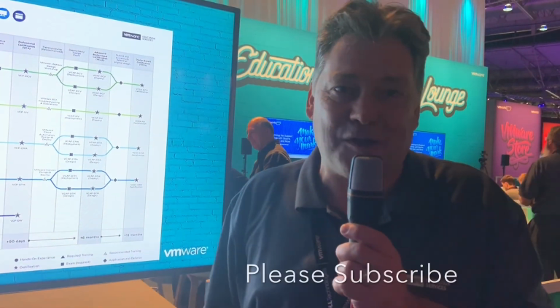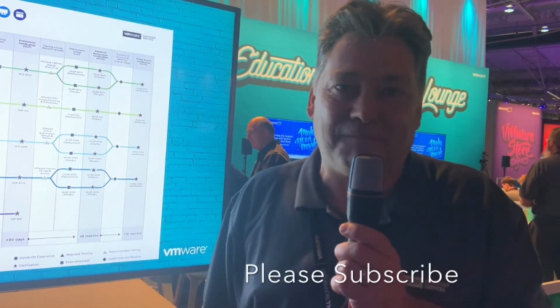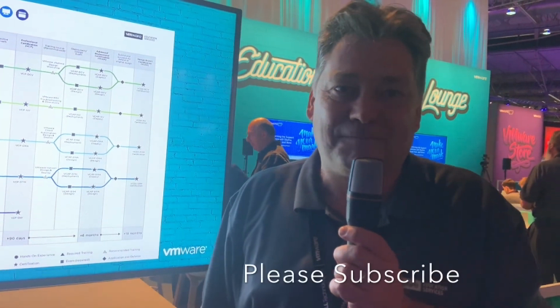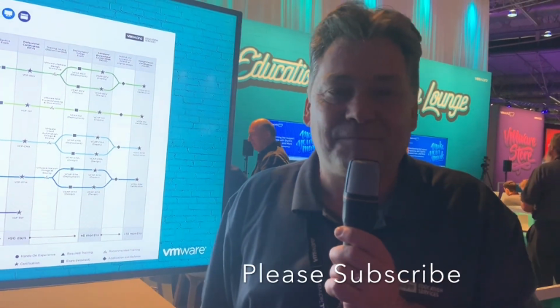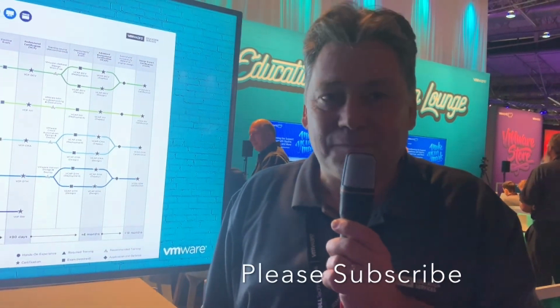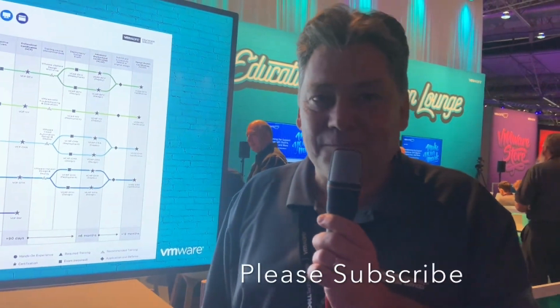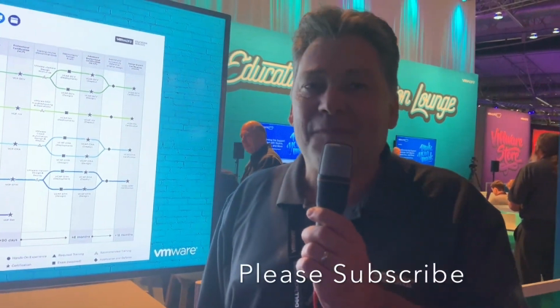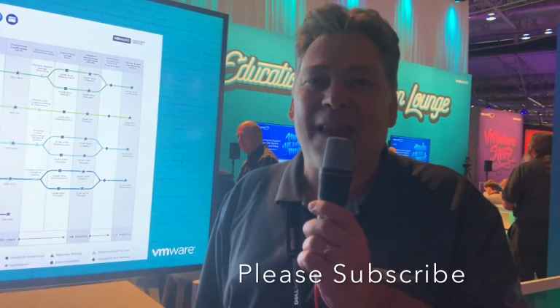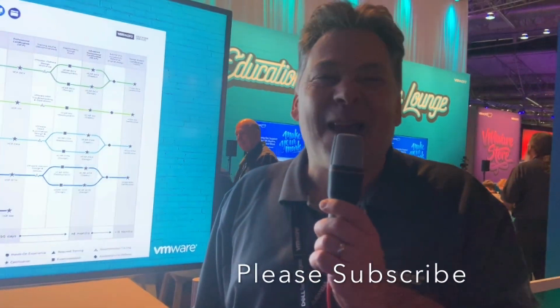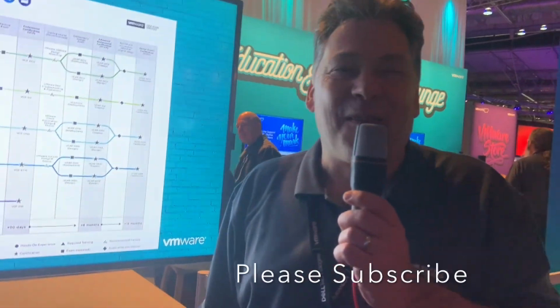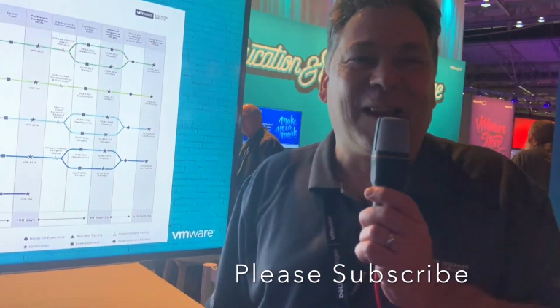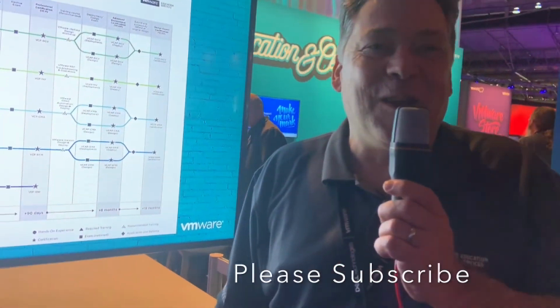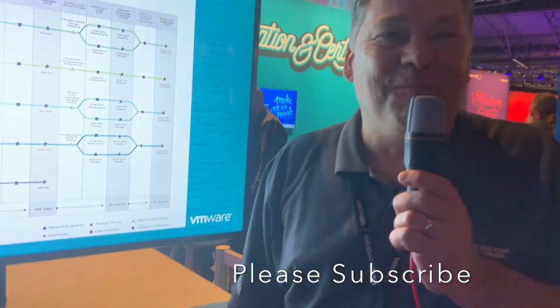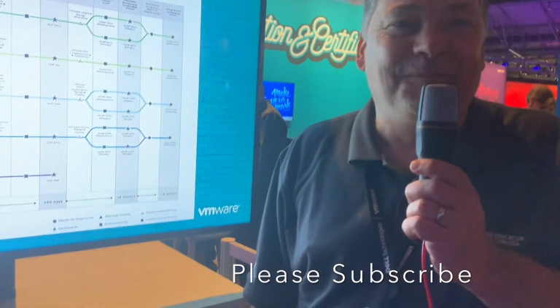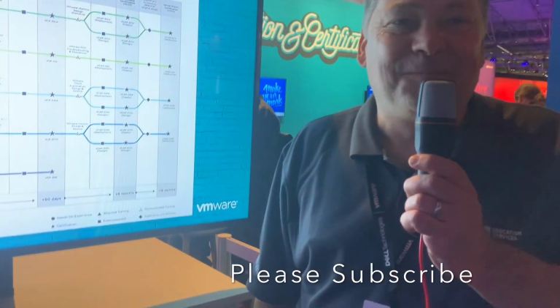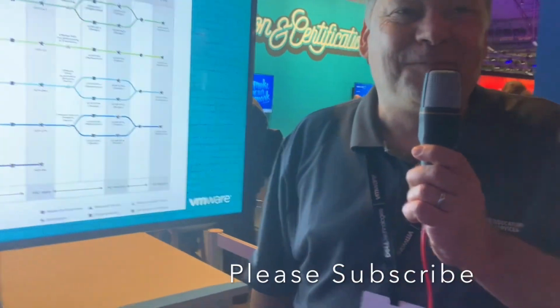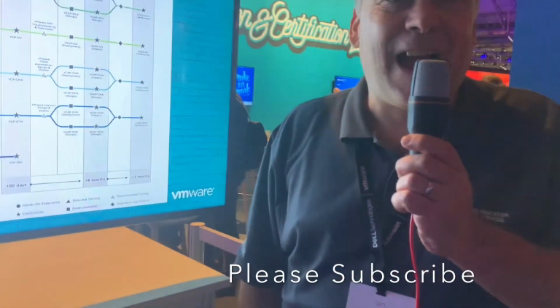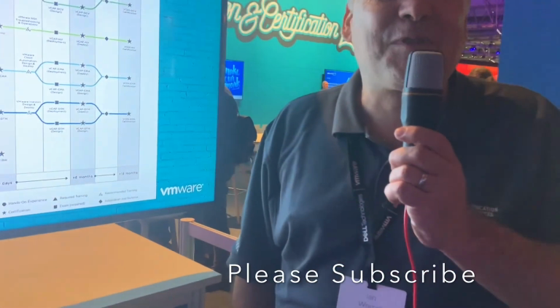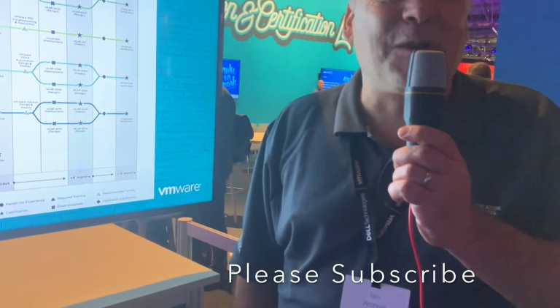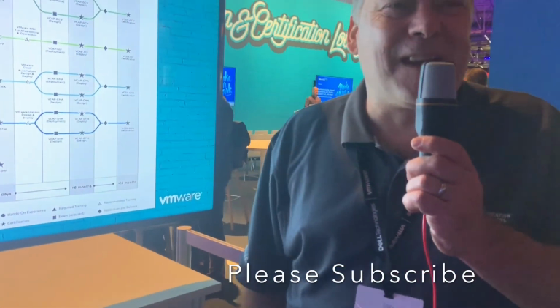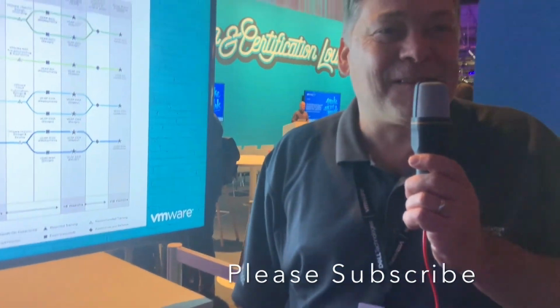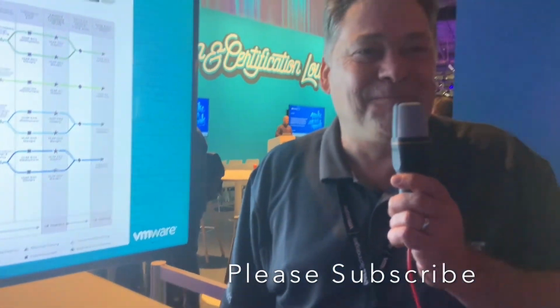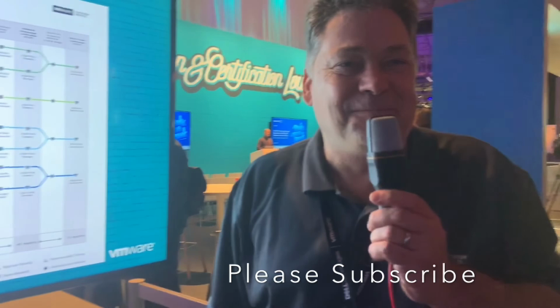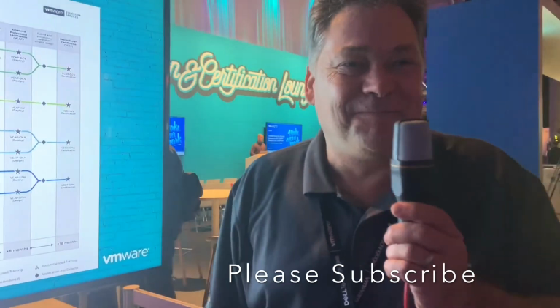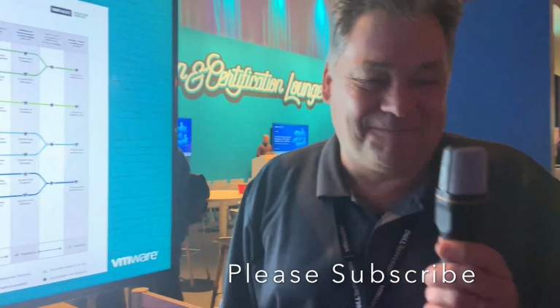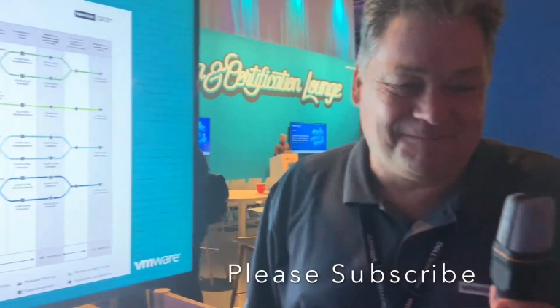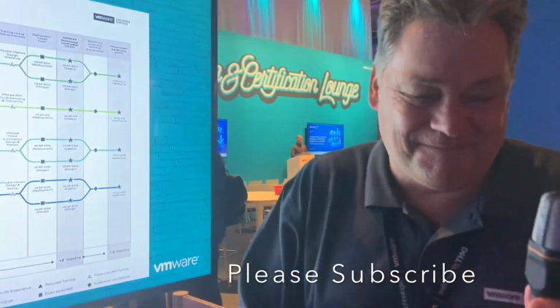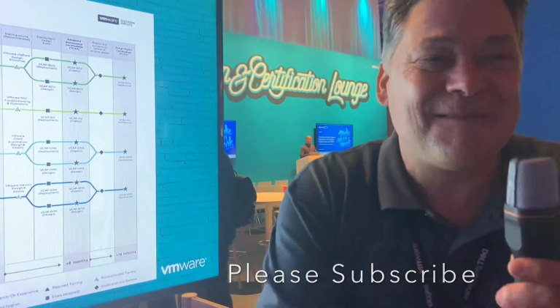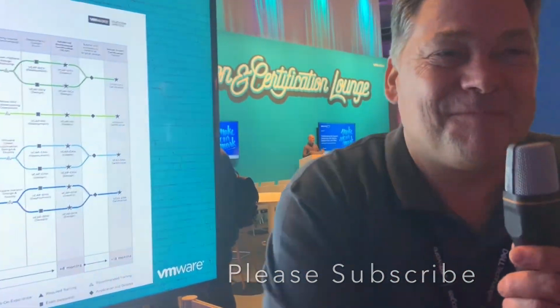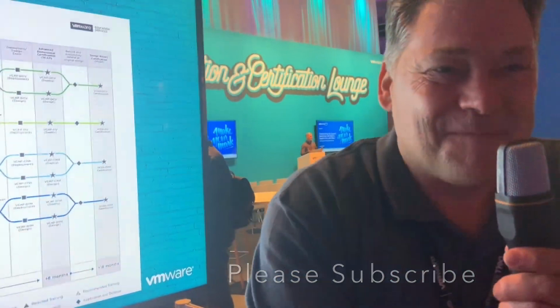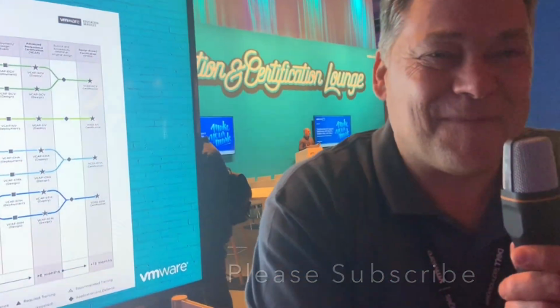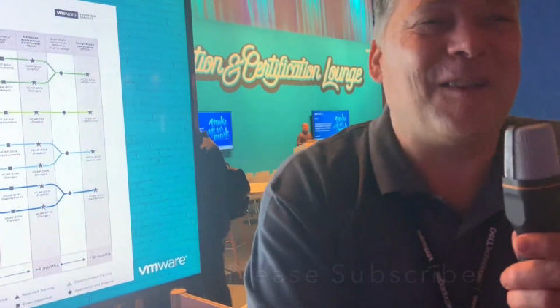Thank you very much, Ian, for giving us your time. Thank you — absolute pleasure.